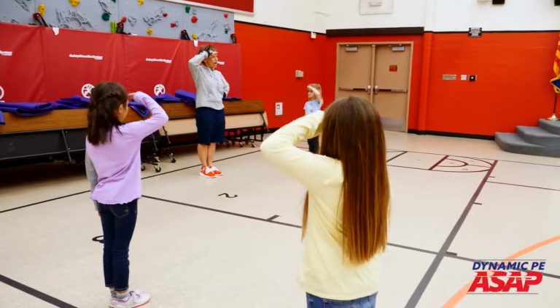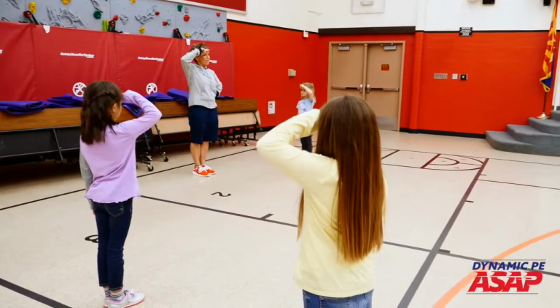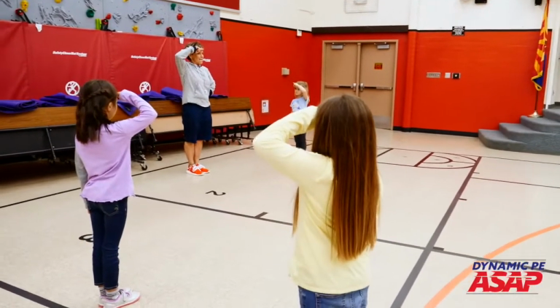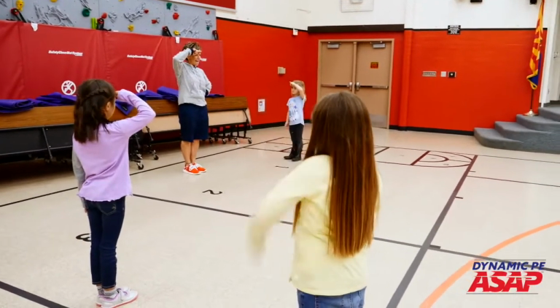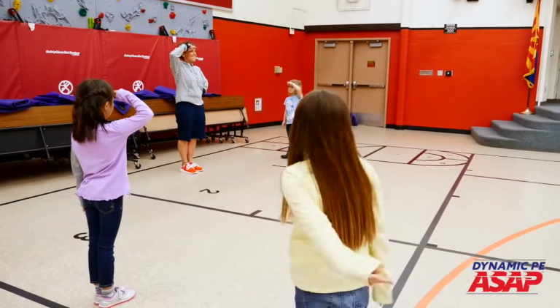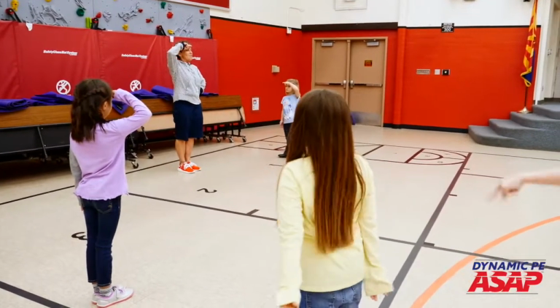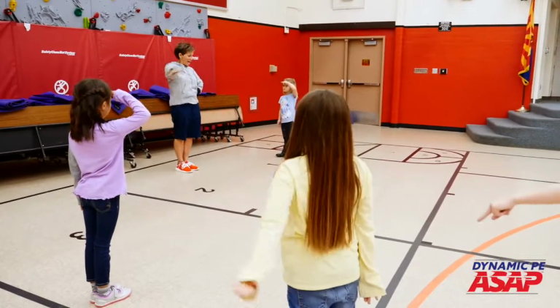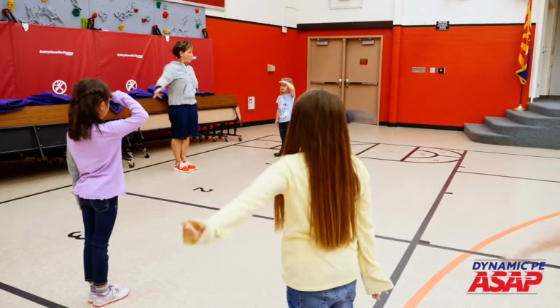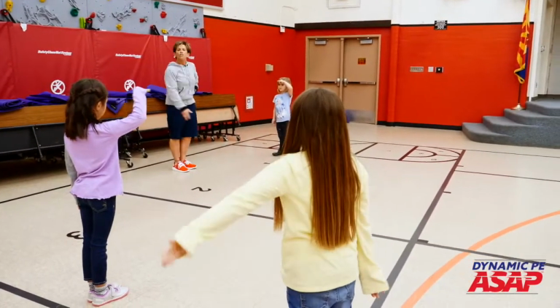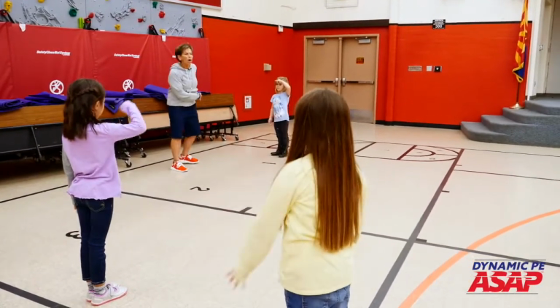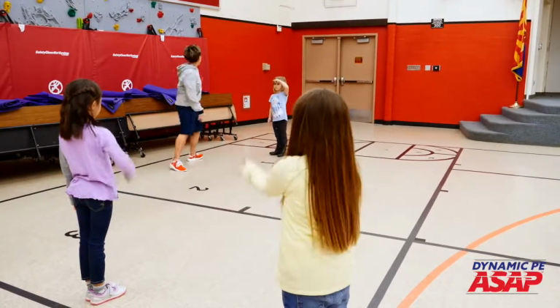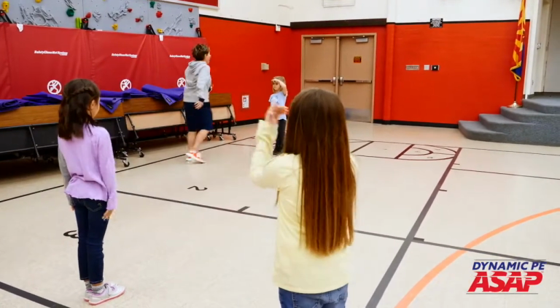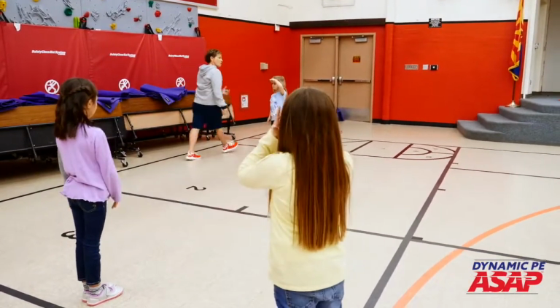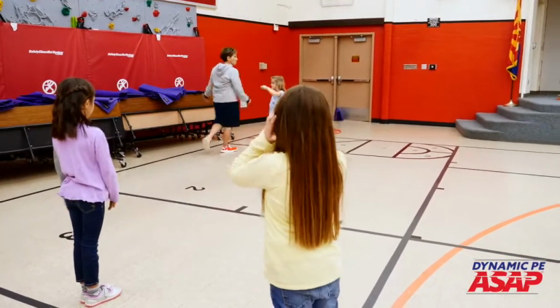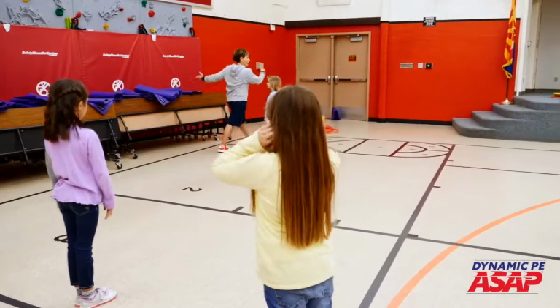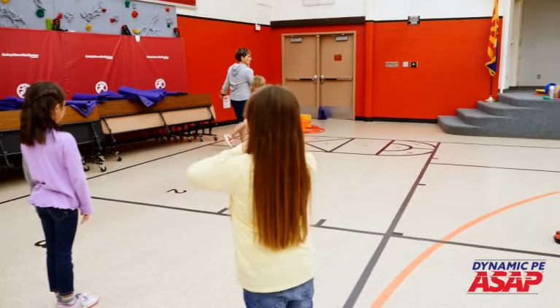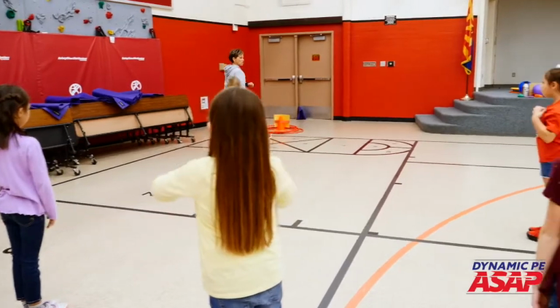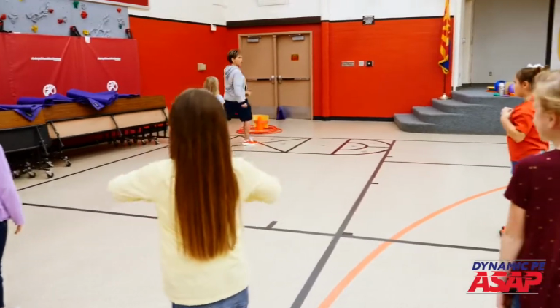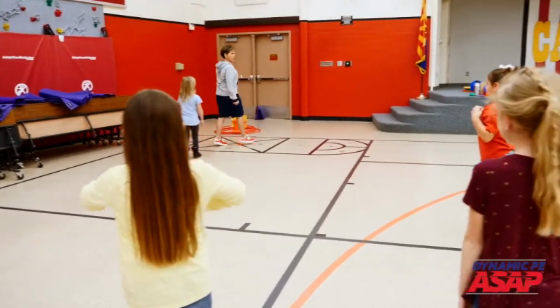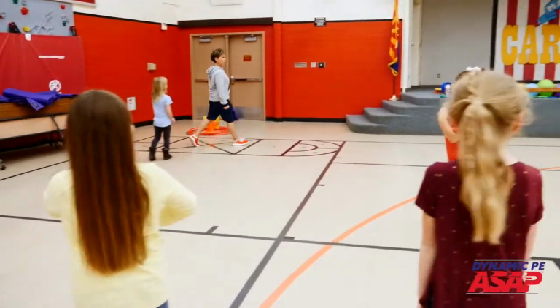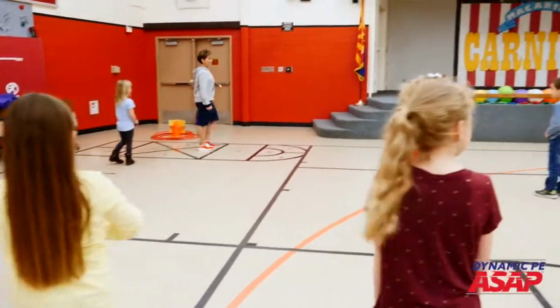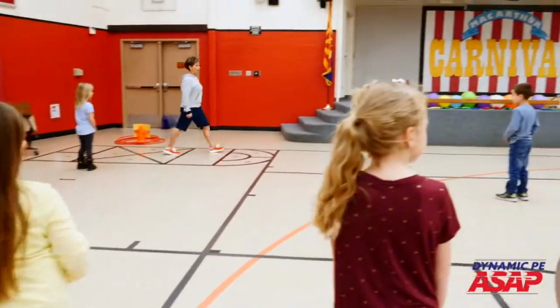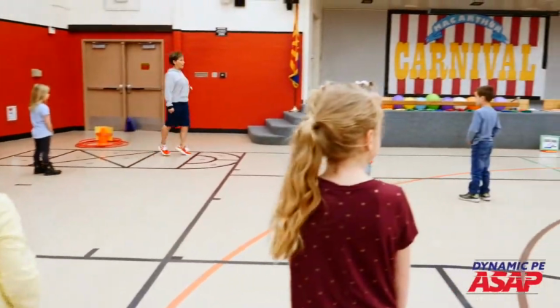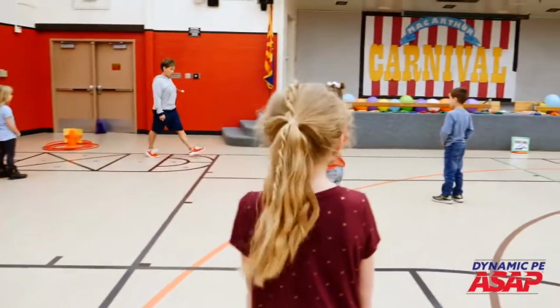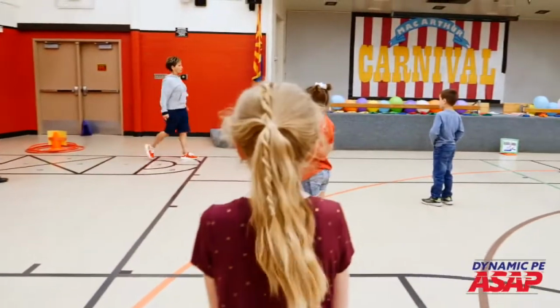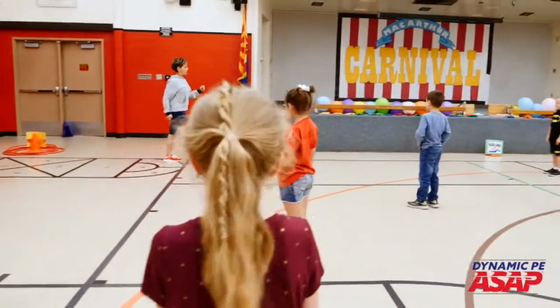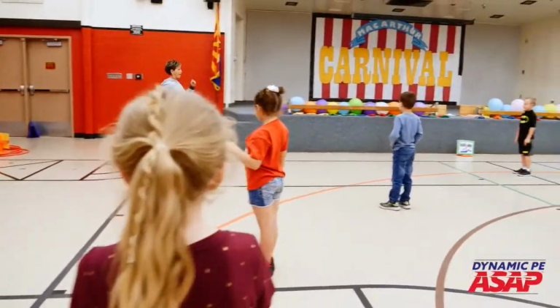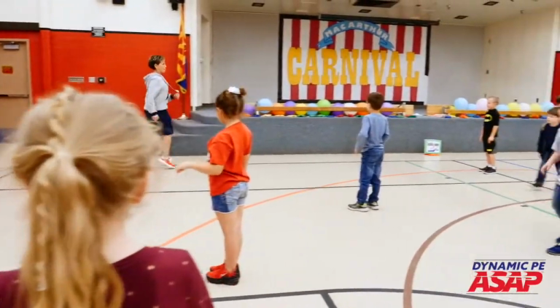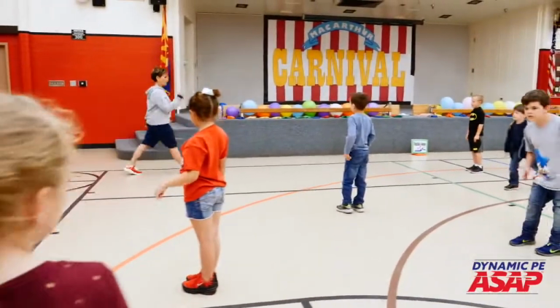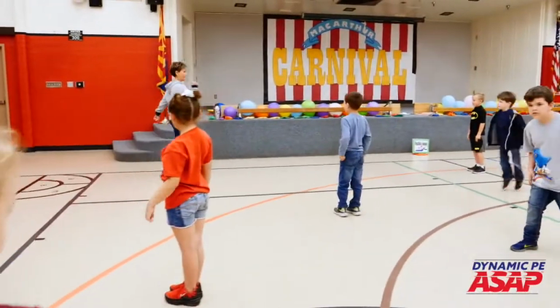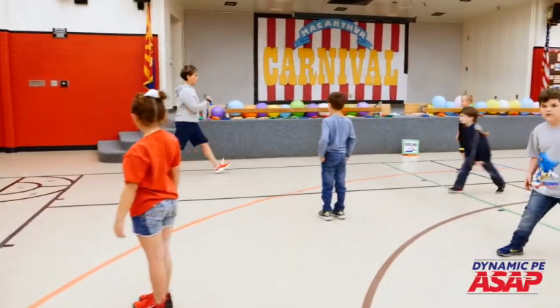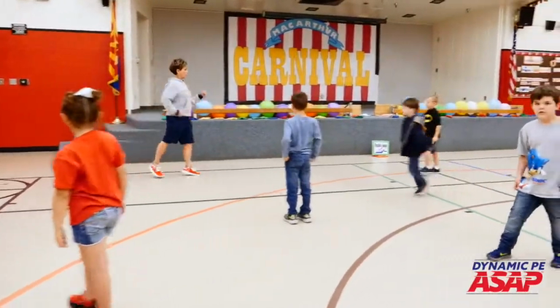Soldiers! Yes, ma'am. Show me how you can two-step around the area, soldier-style, marching like — go.